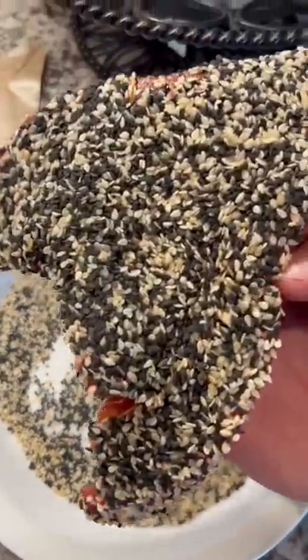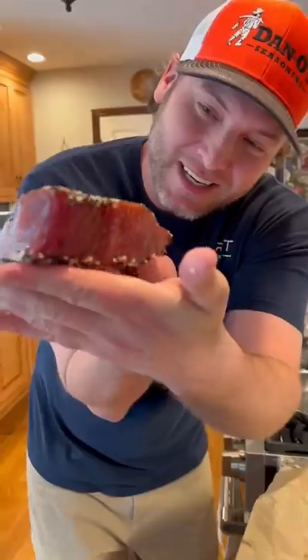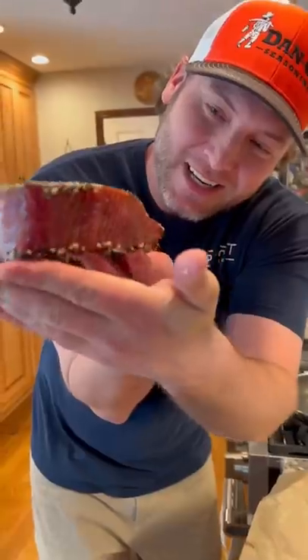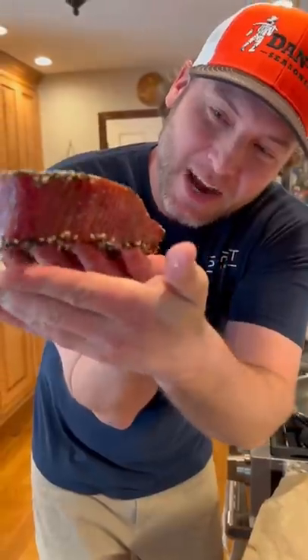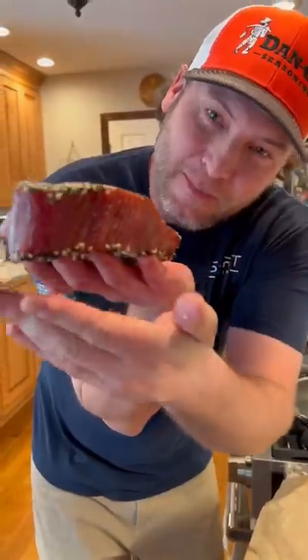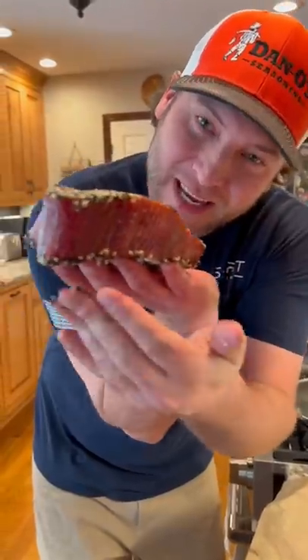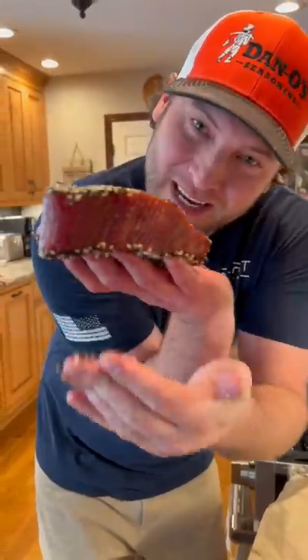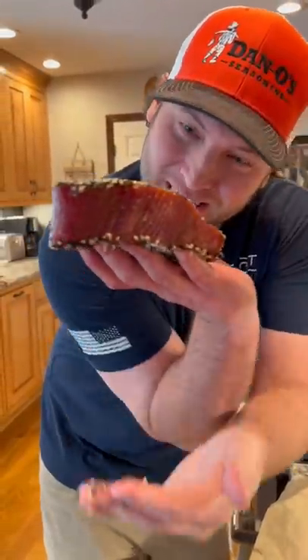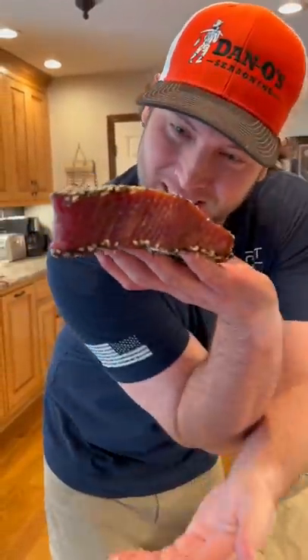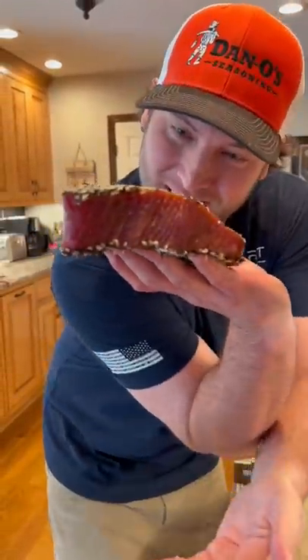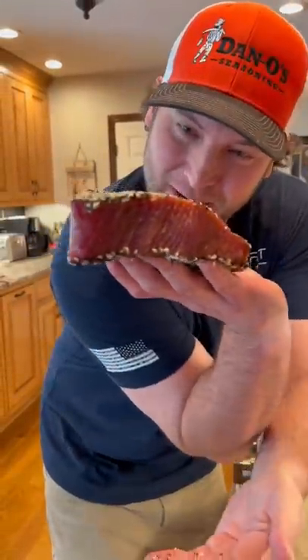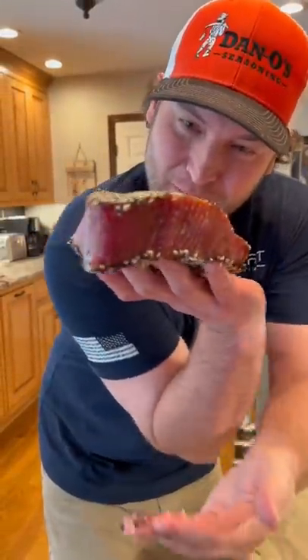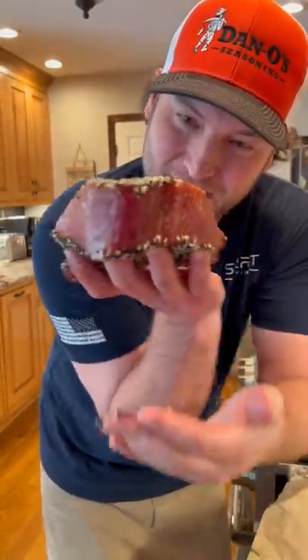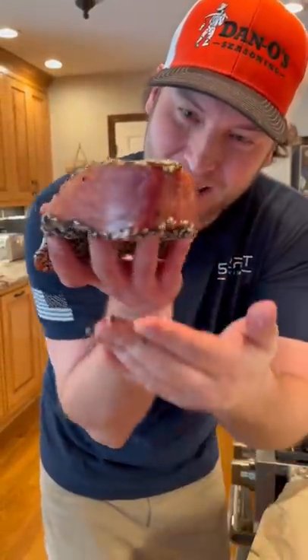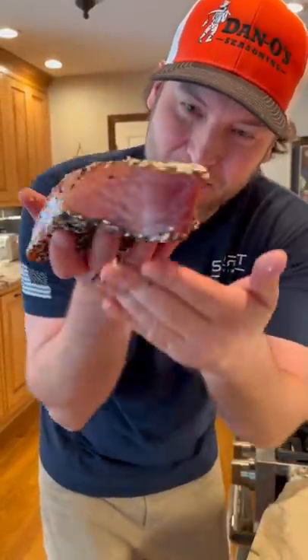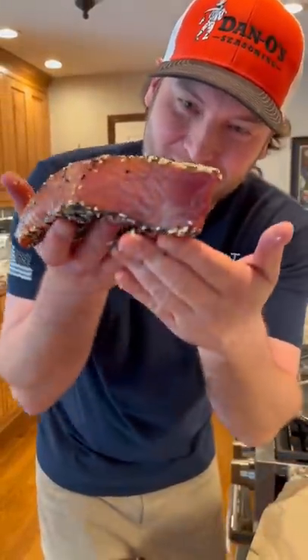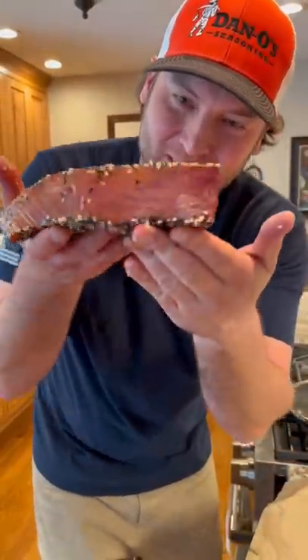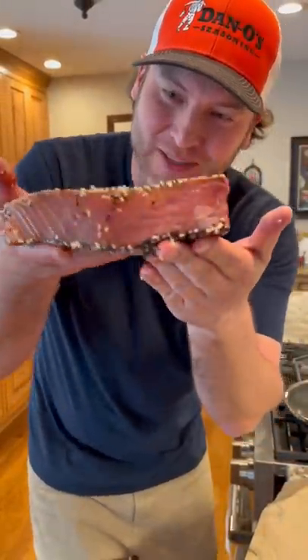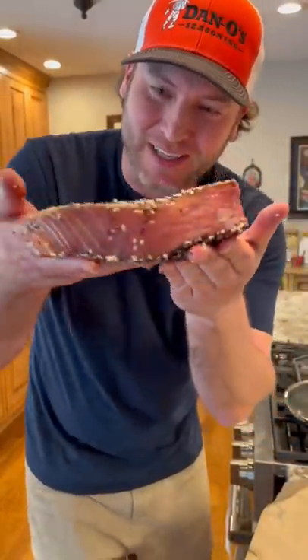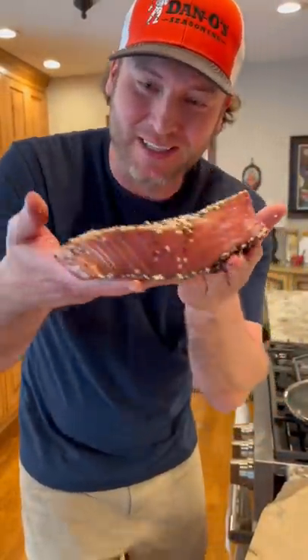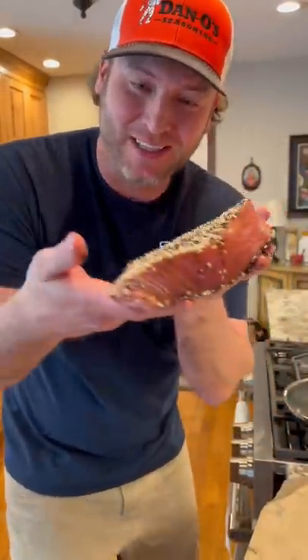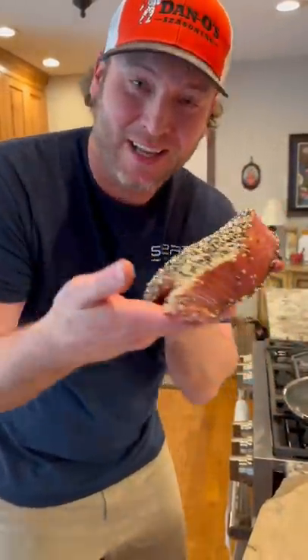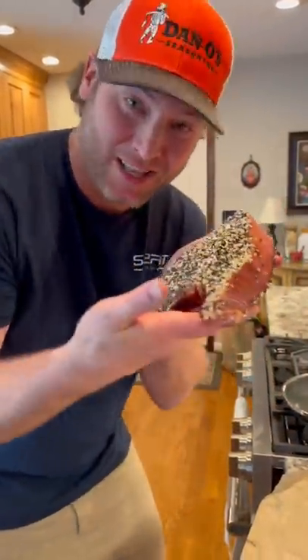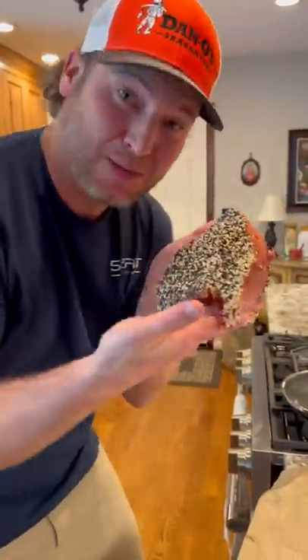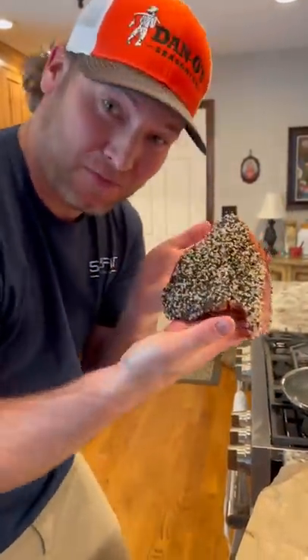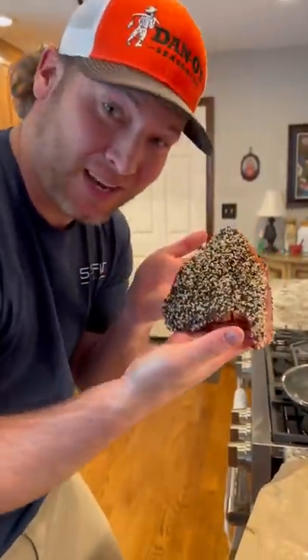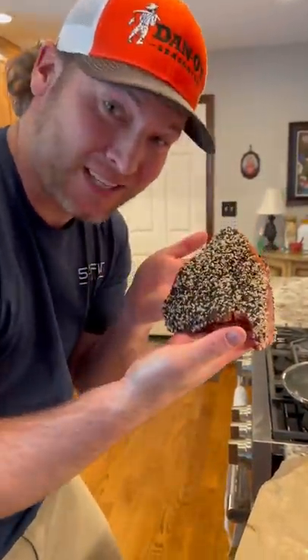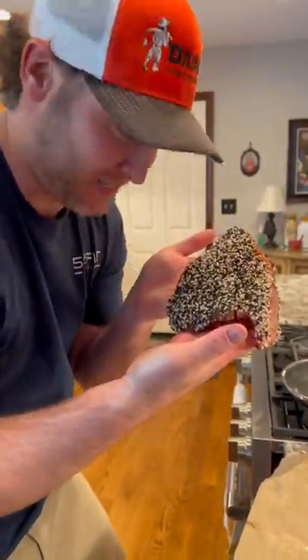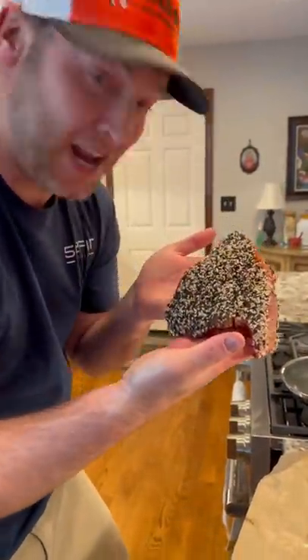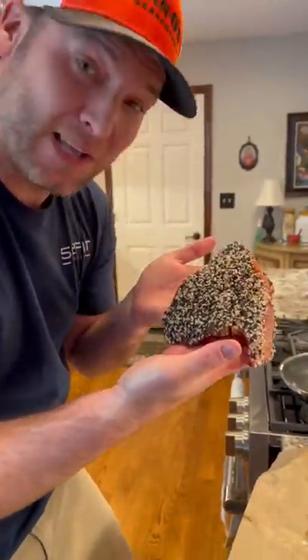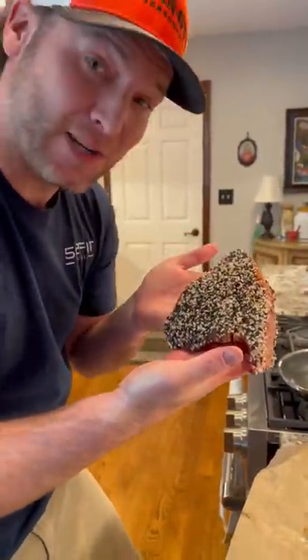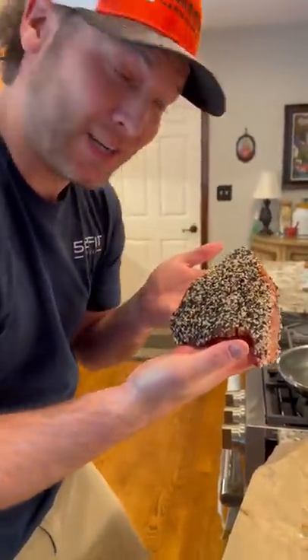Look how big and thick and pretty that piece of tuna is. That's perfection. Now let's cook it.